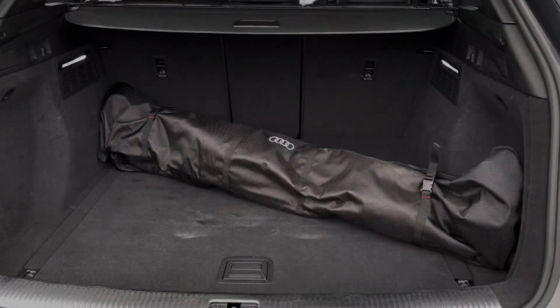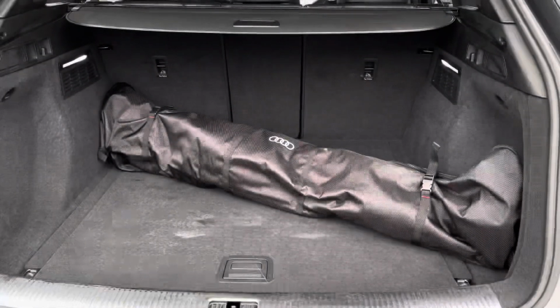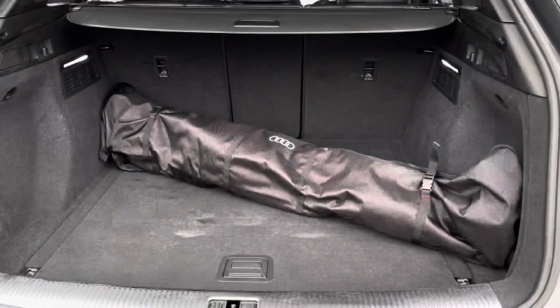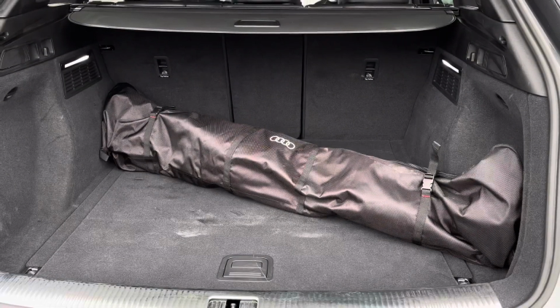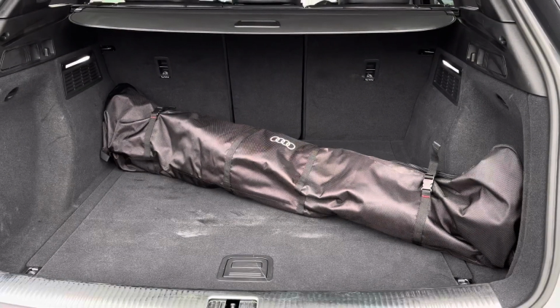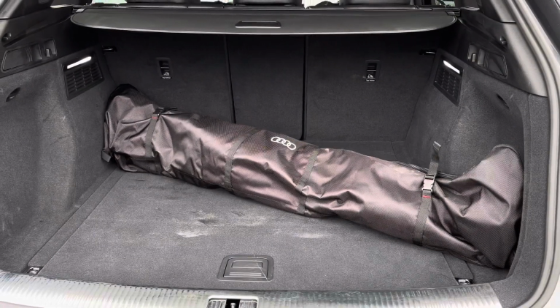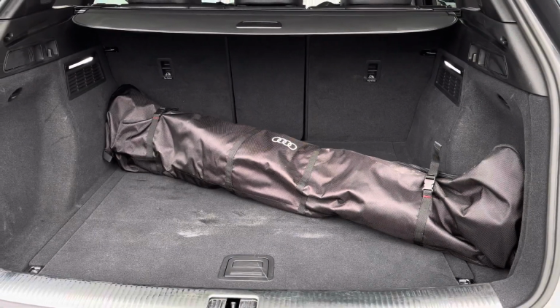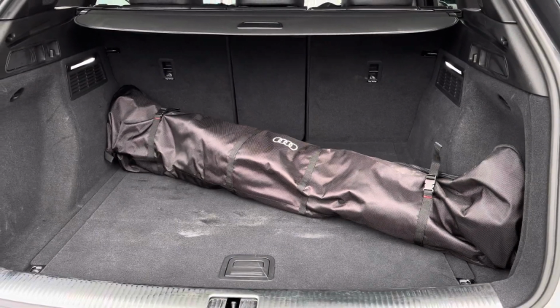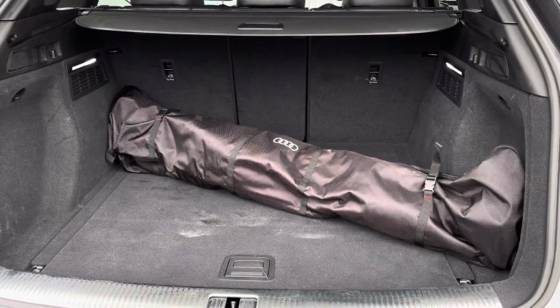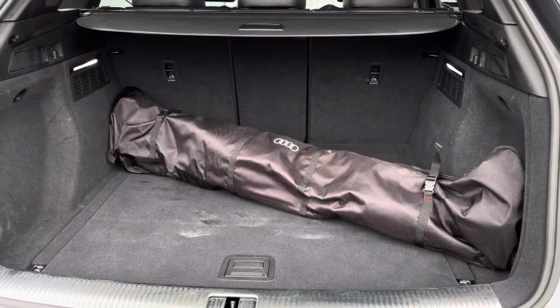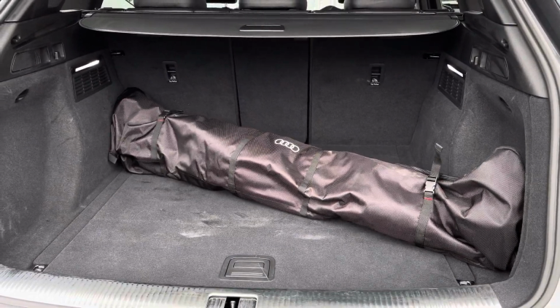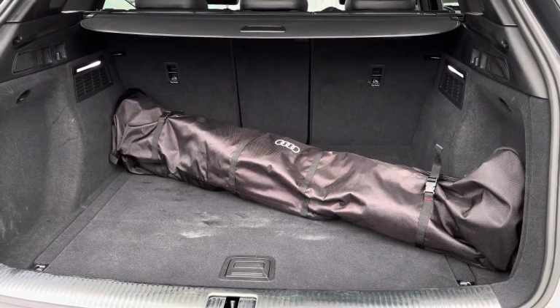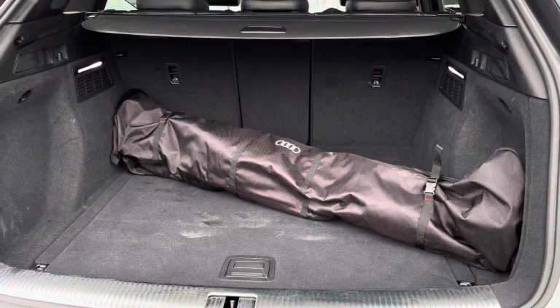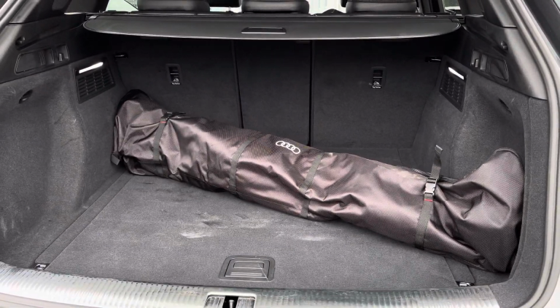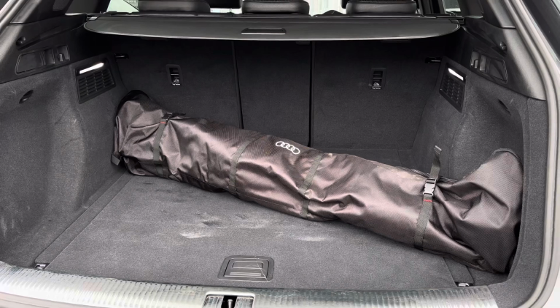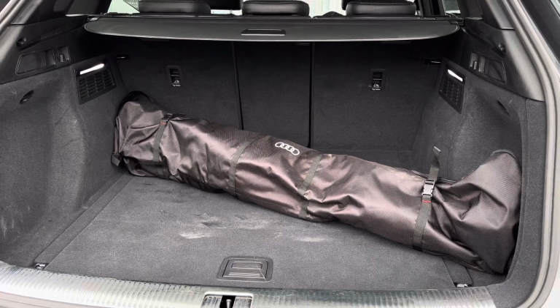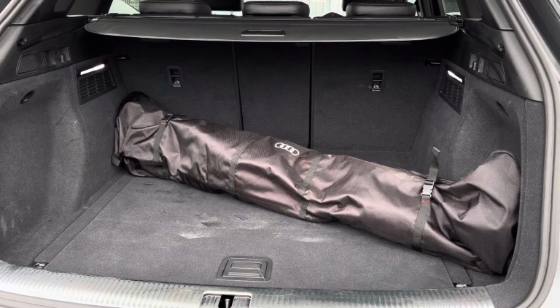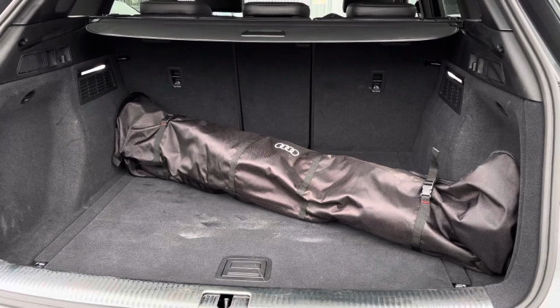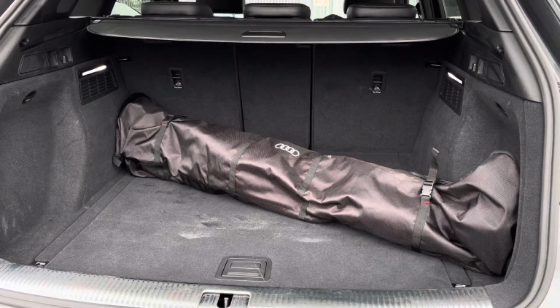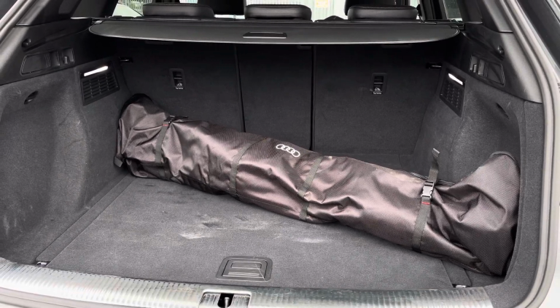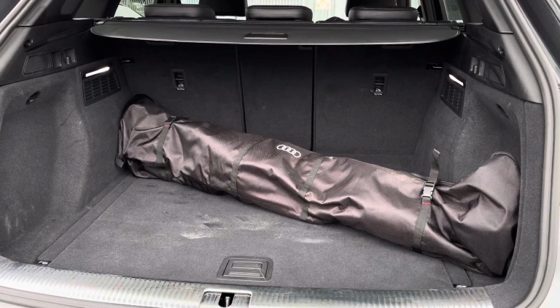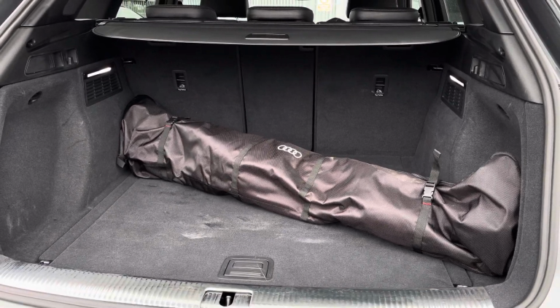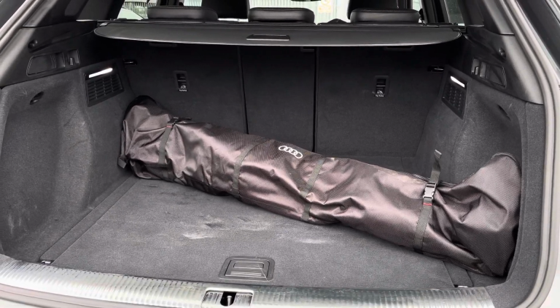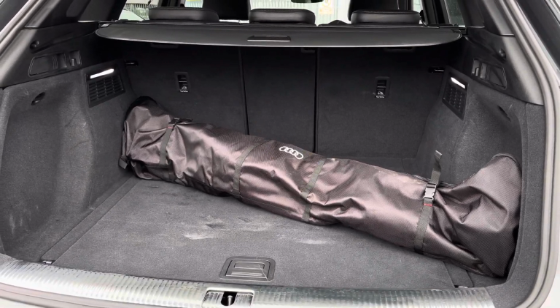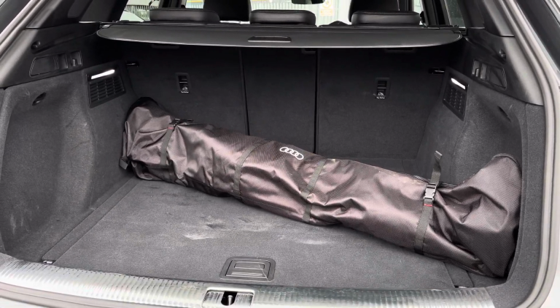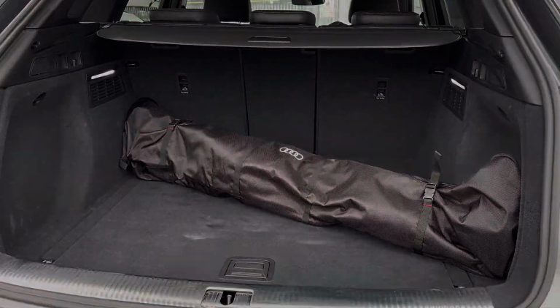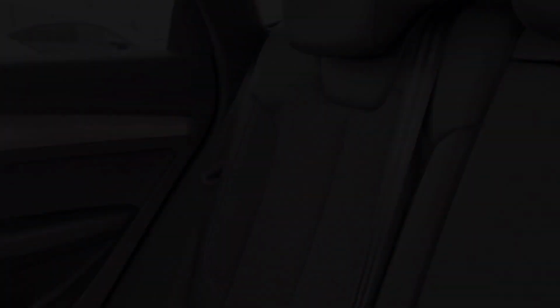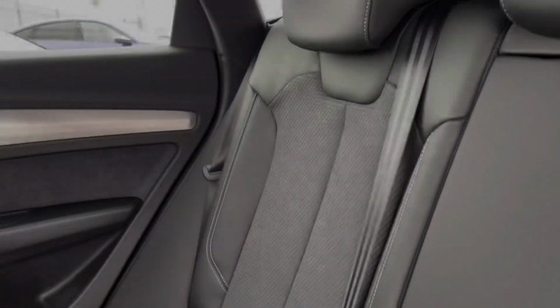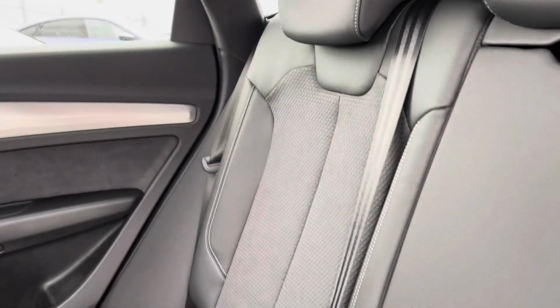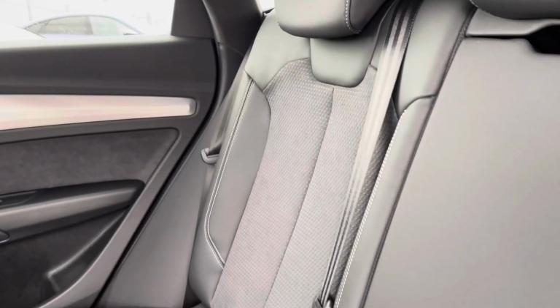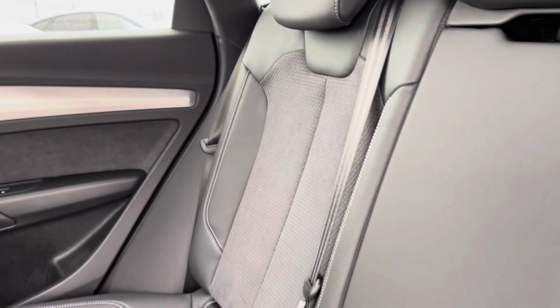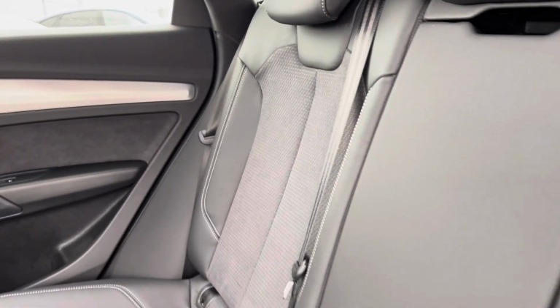Into the boot now — we've got a huge amount of boot space. I've kept the roof rails in for a size comparison; there's no trouble fitting shopping, luggage, or prams in.